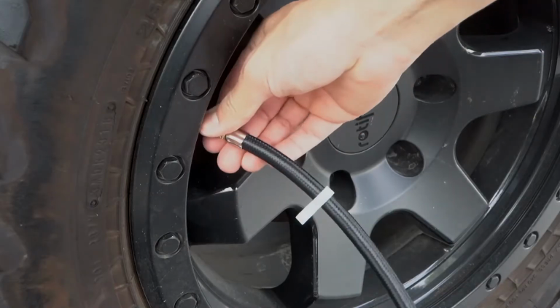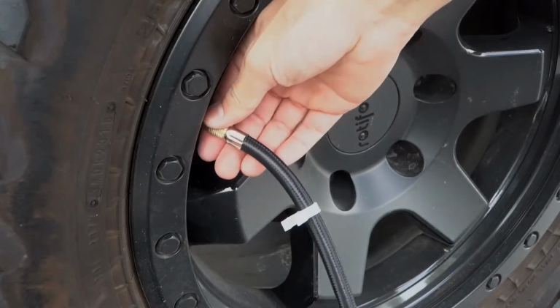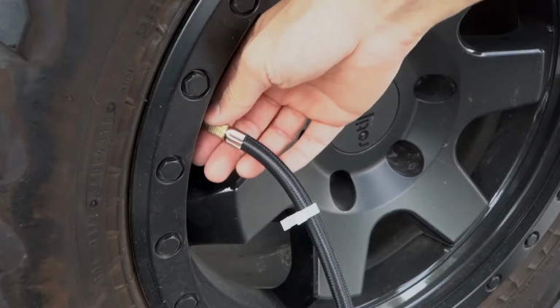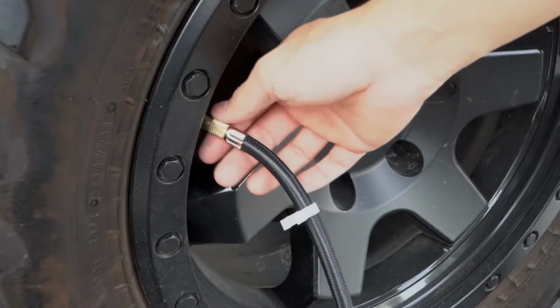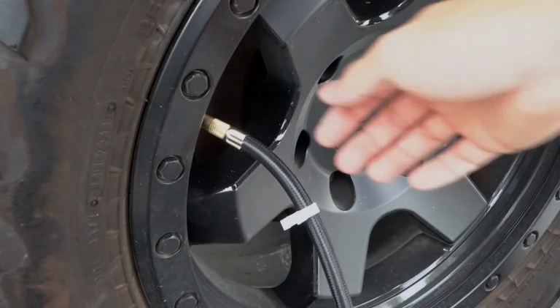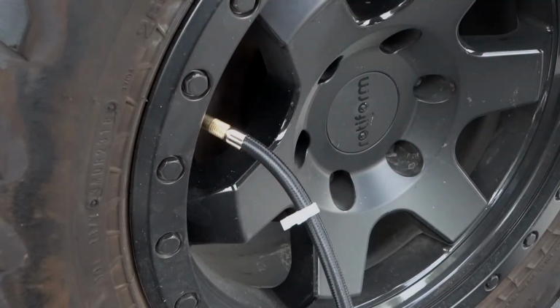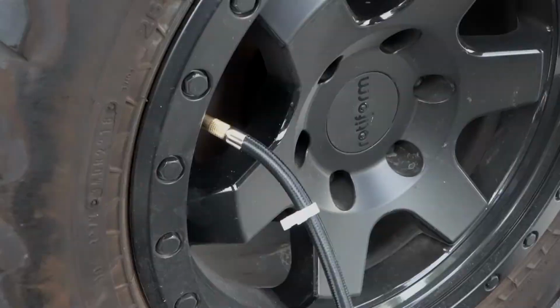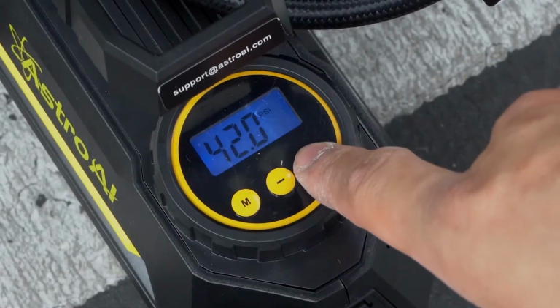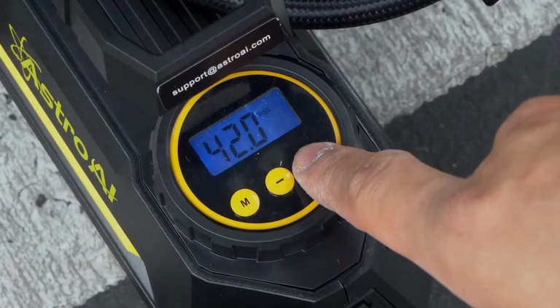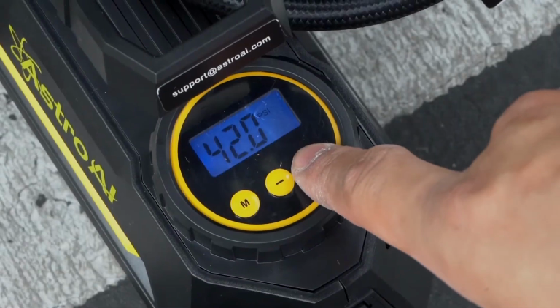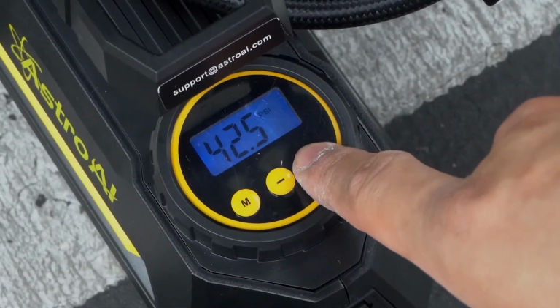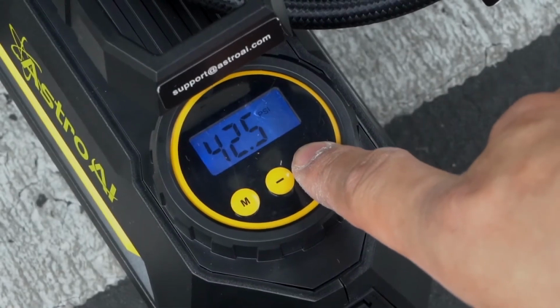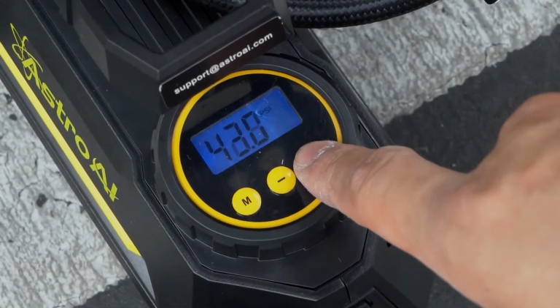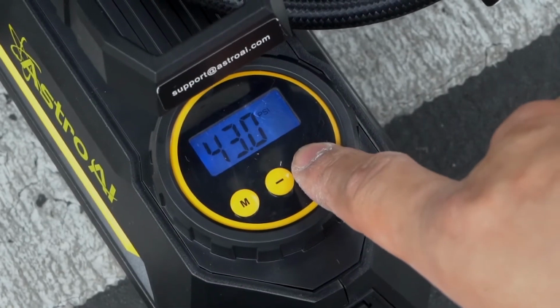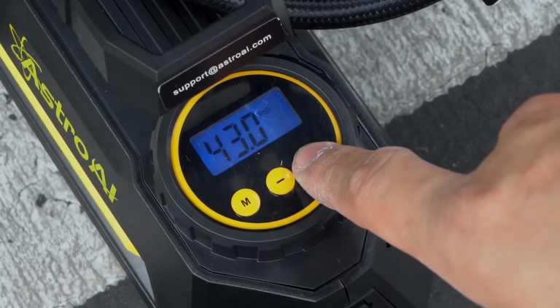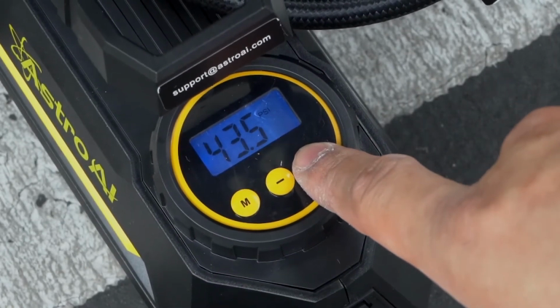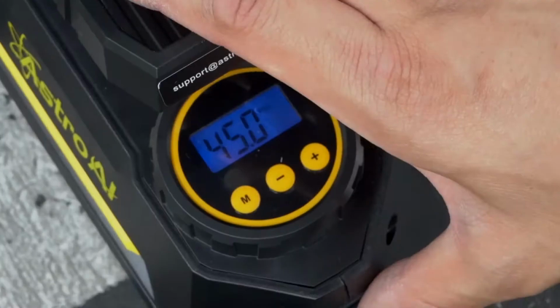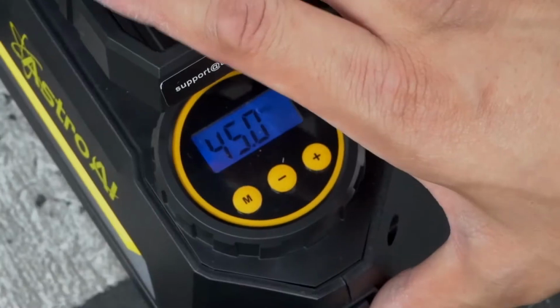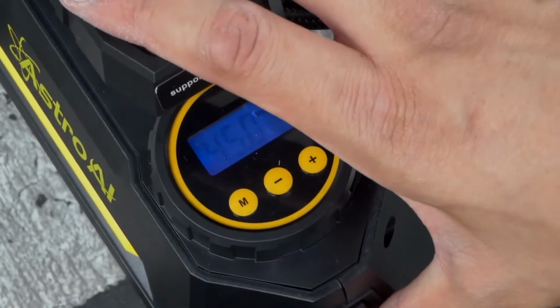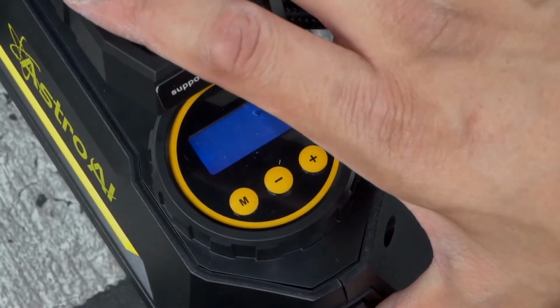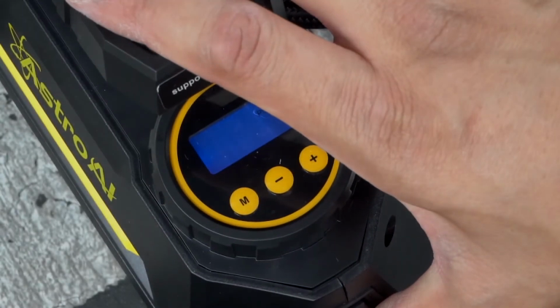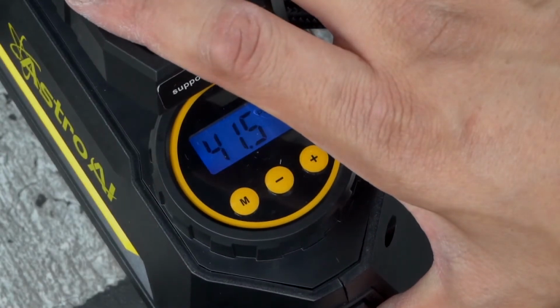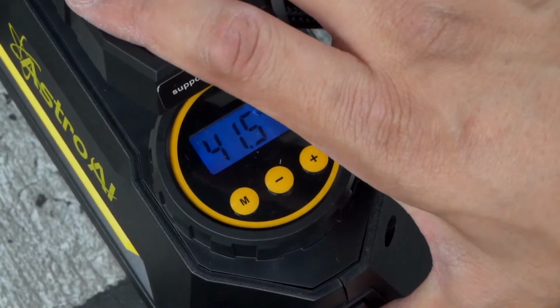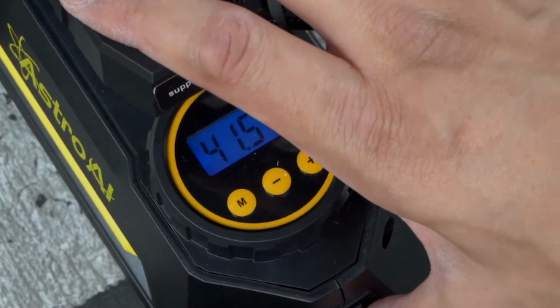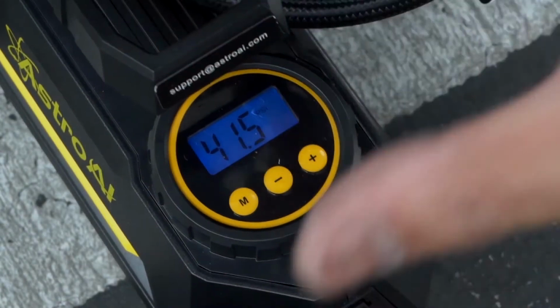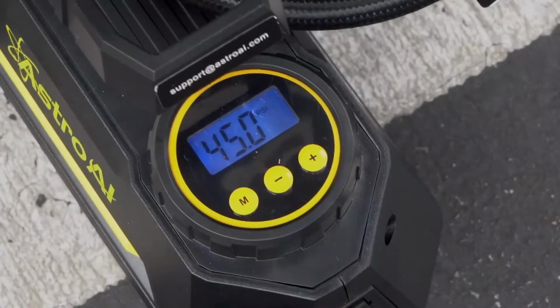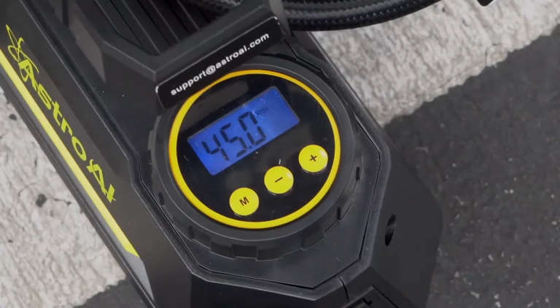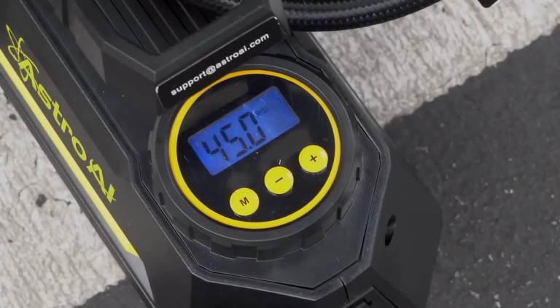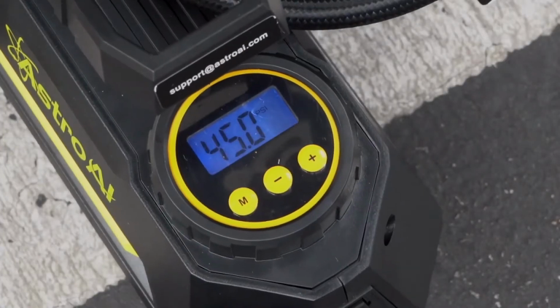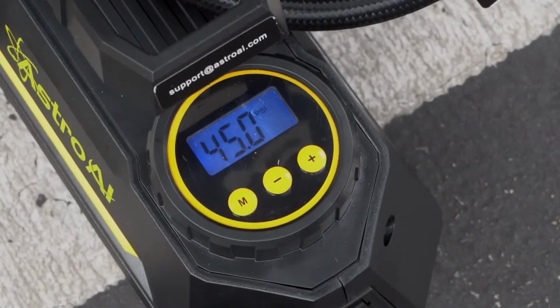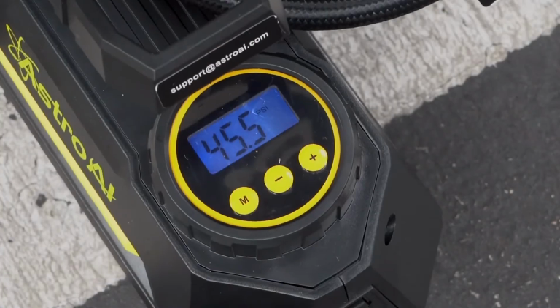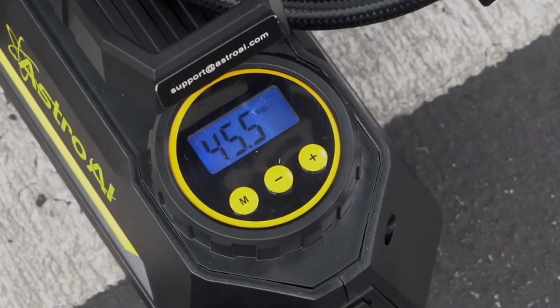Set it and forget it means that after setting your desired pressure, the compressor will inflate up to your preset level and automatically turn off.